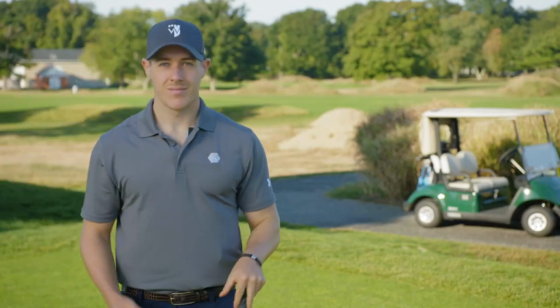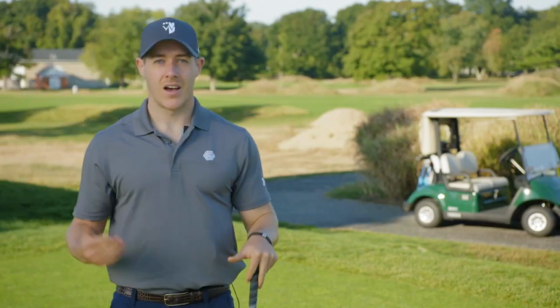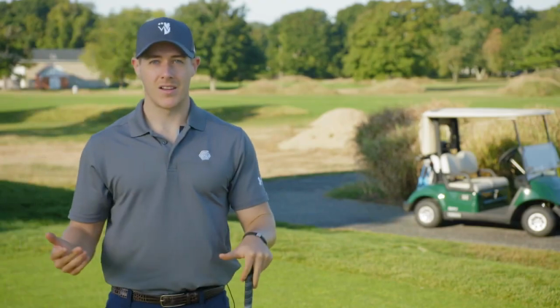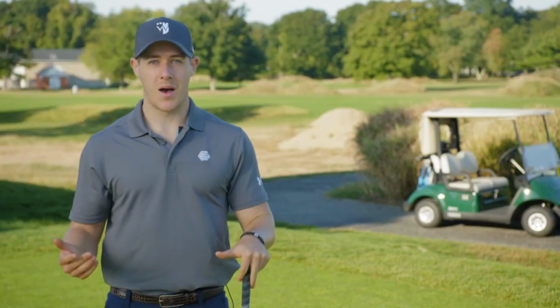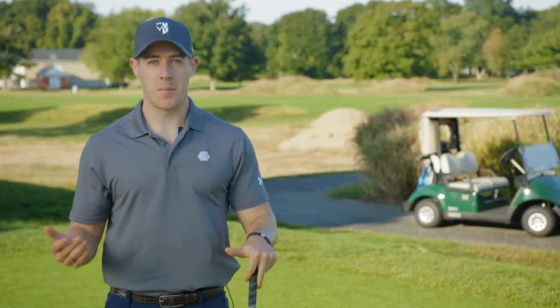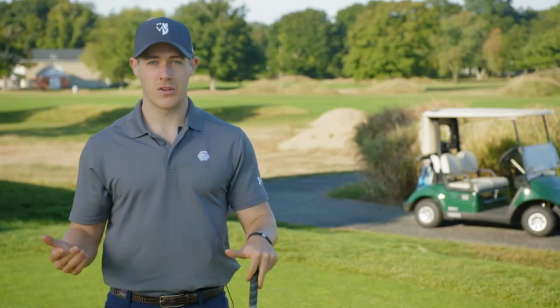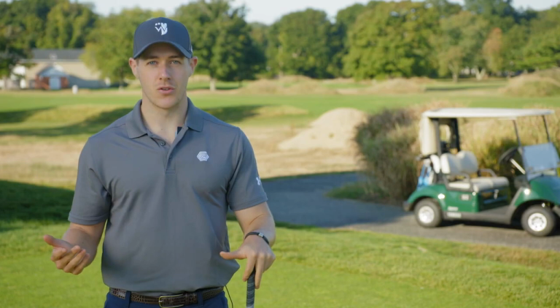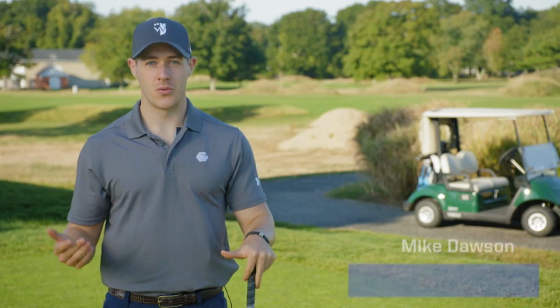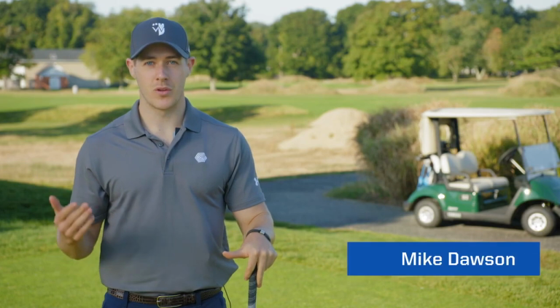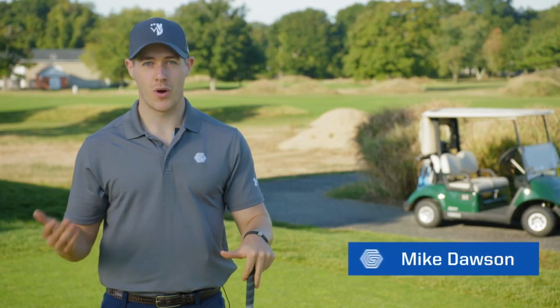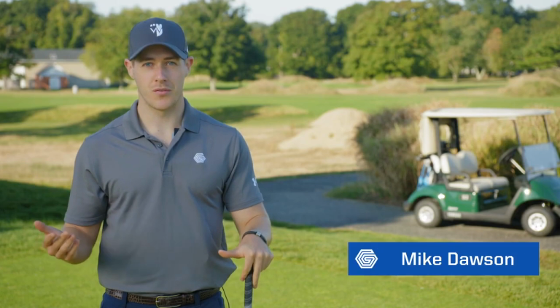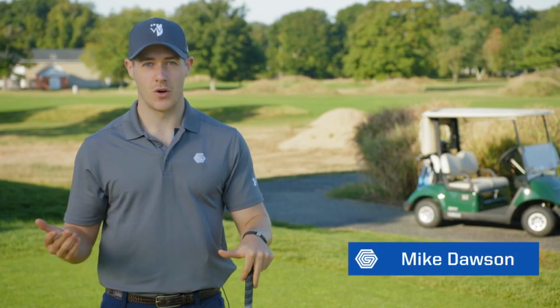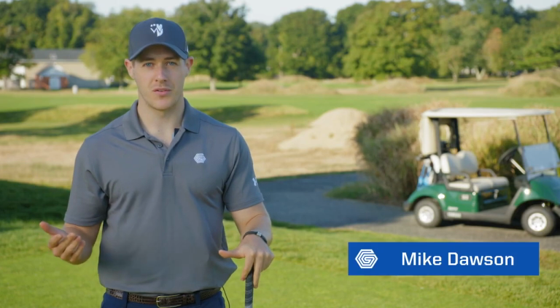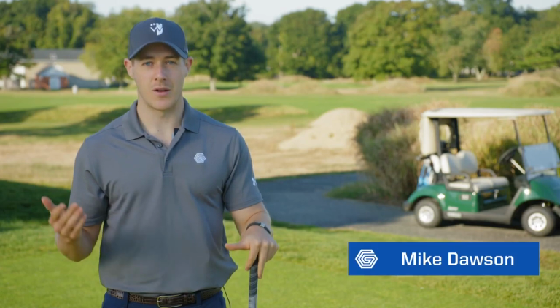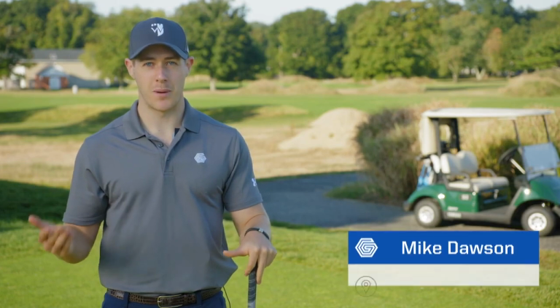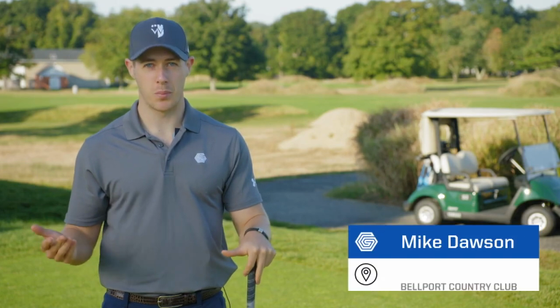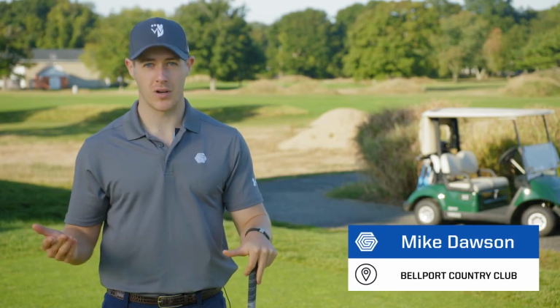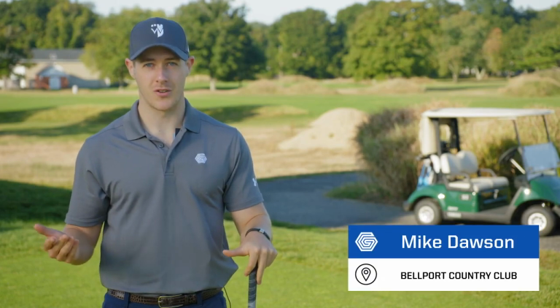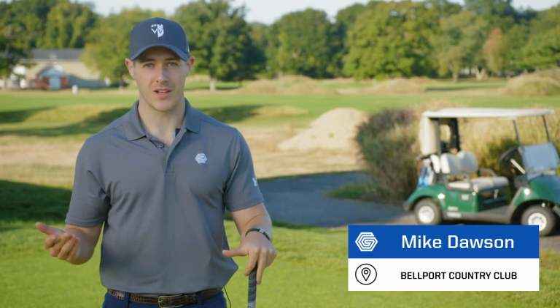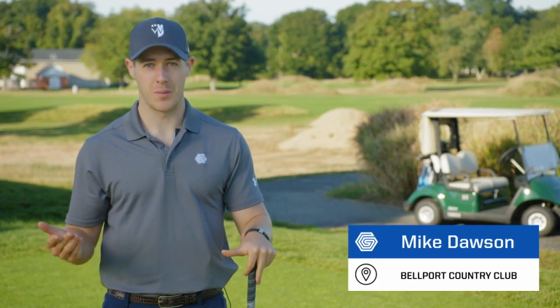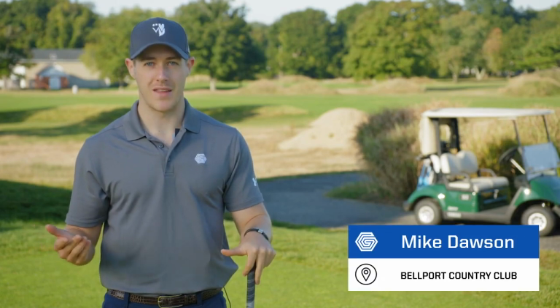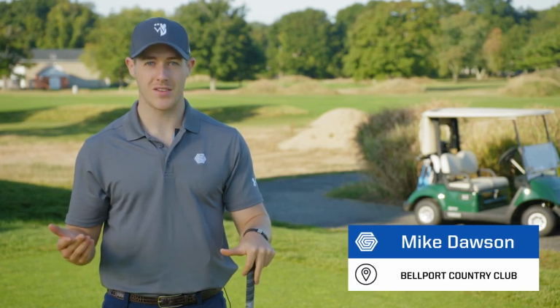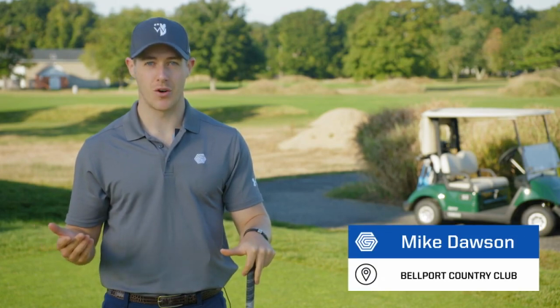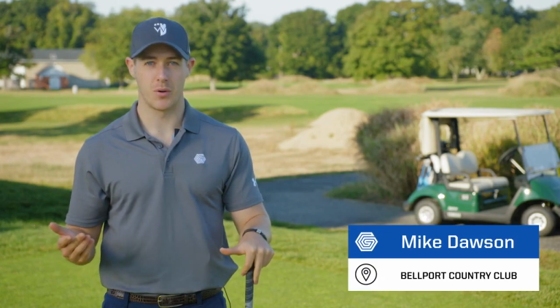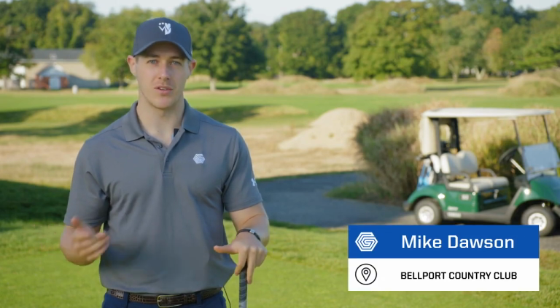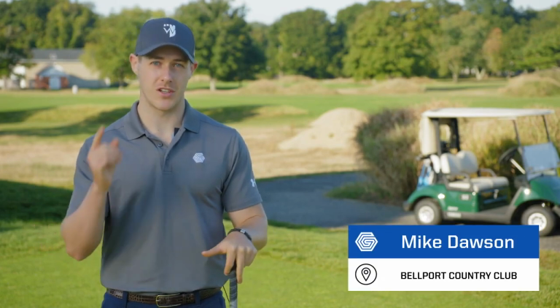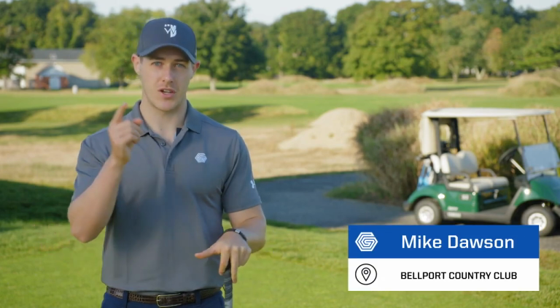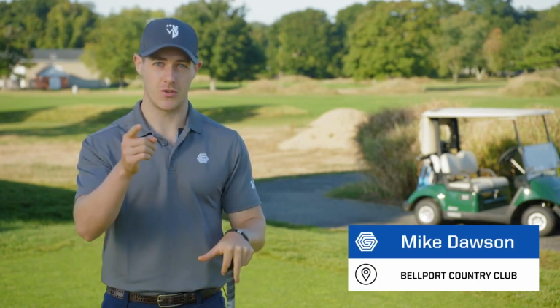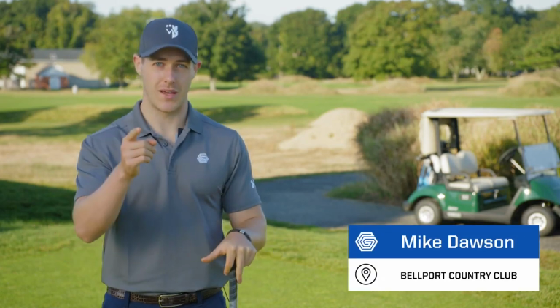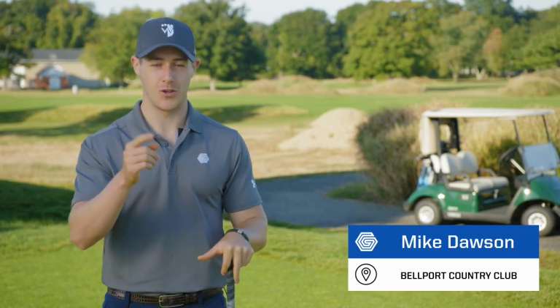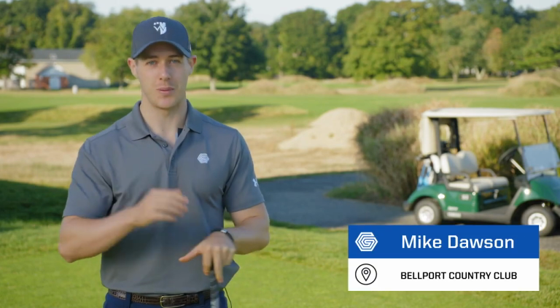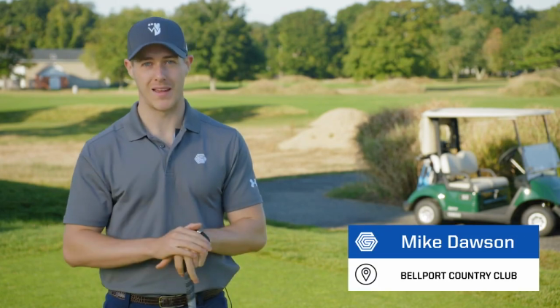Hi guys, I'm Mike Dawson with Graf Golf down at Belfort Country Club, and this golf ball is going to change the way you play.